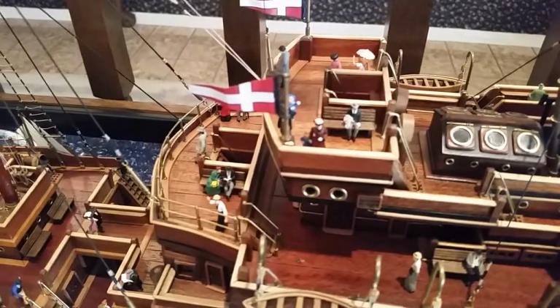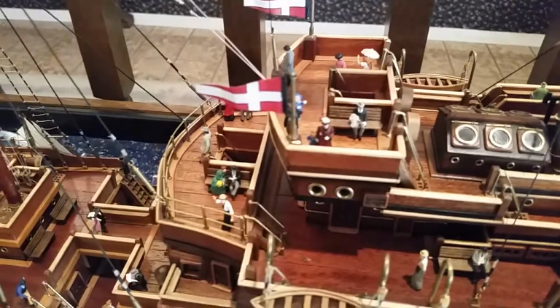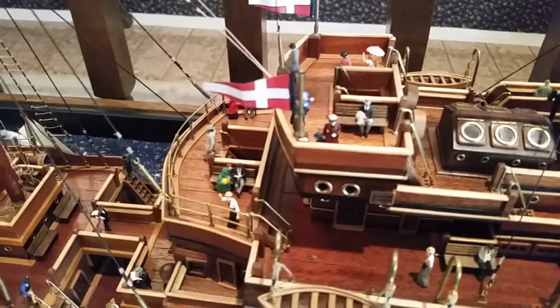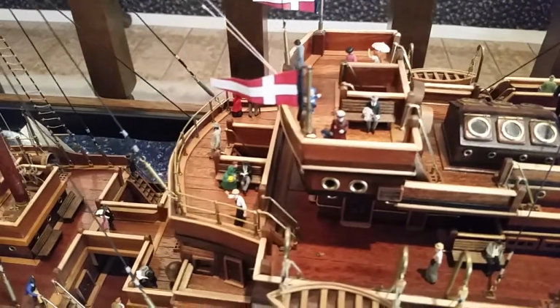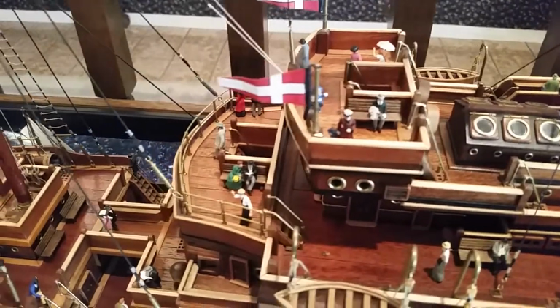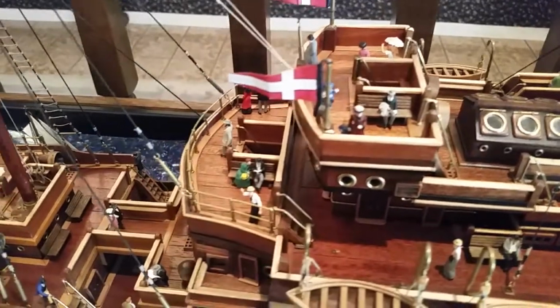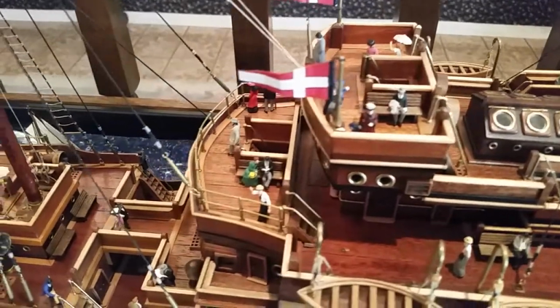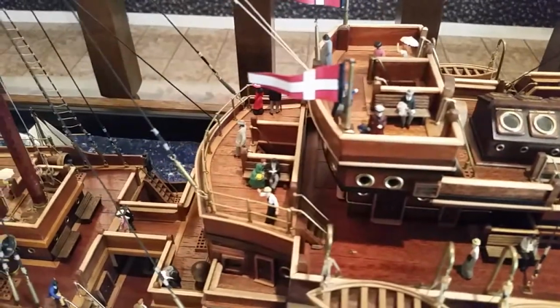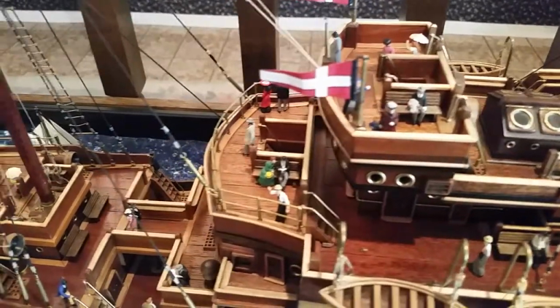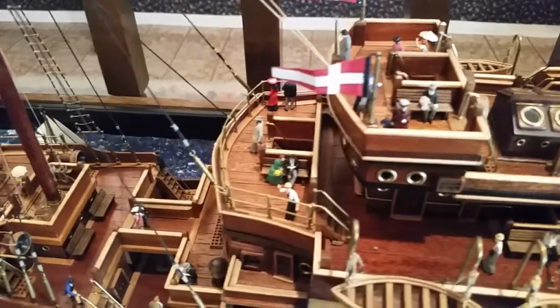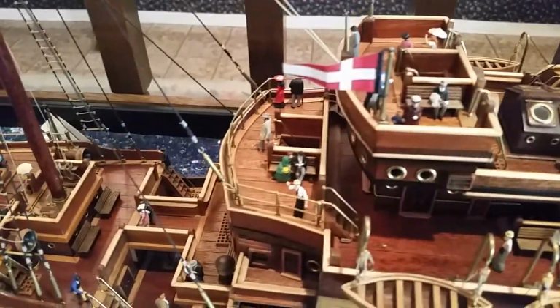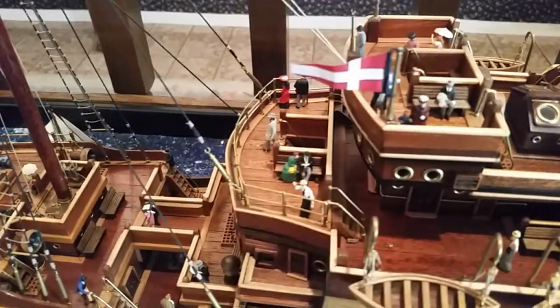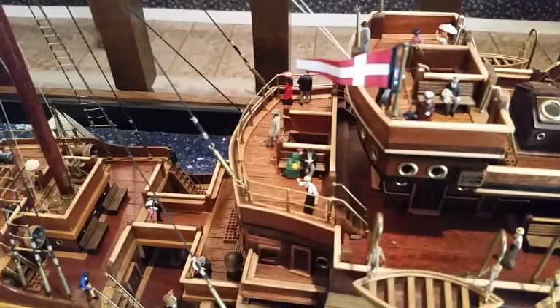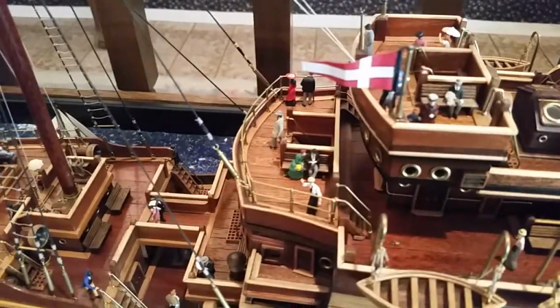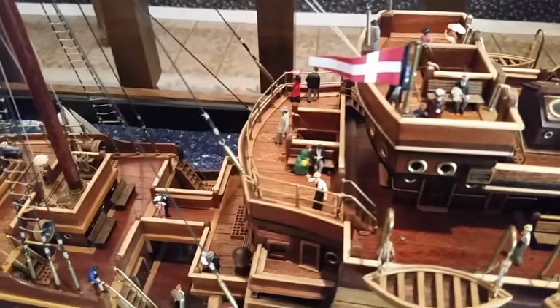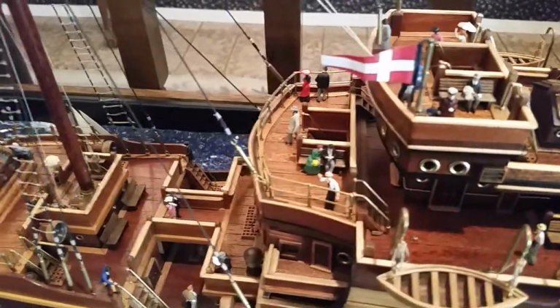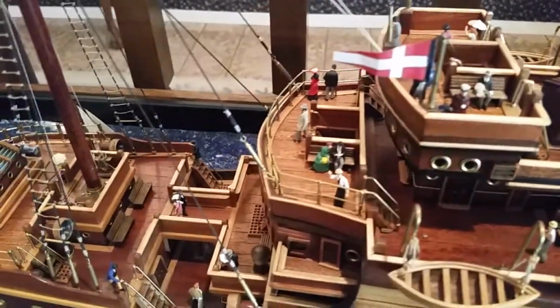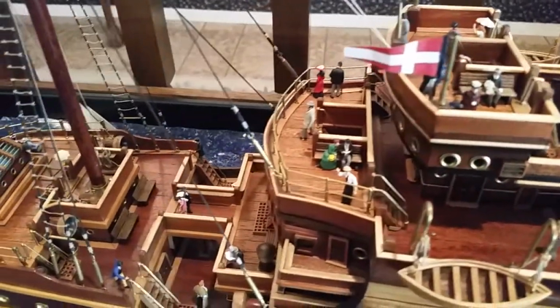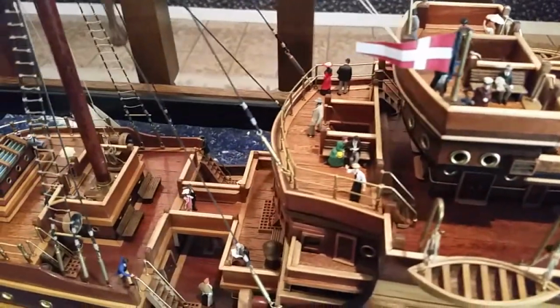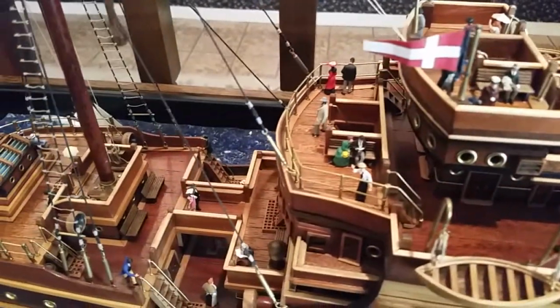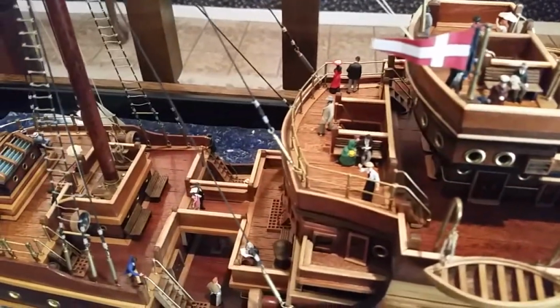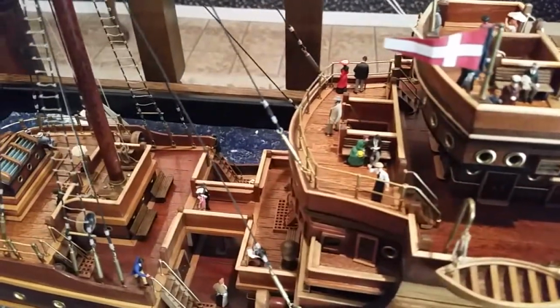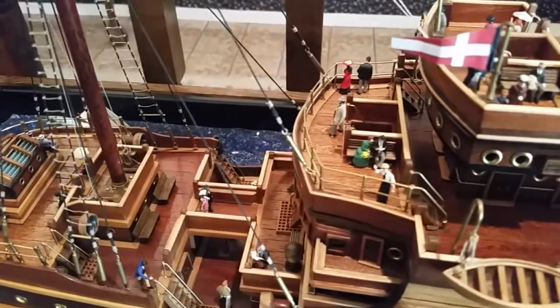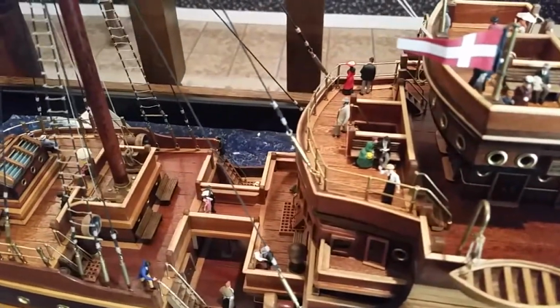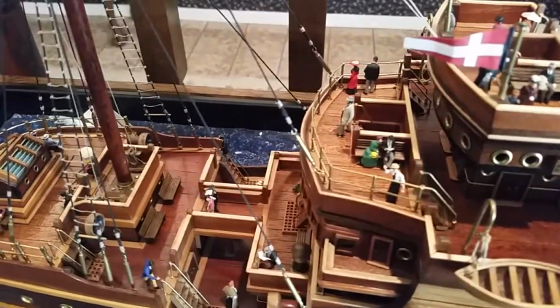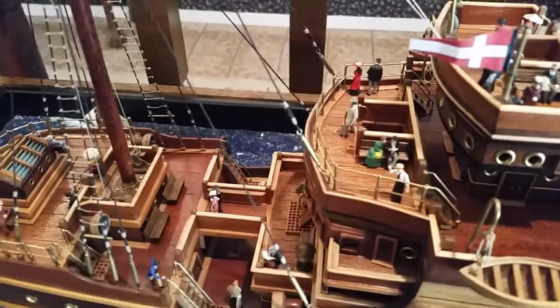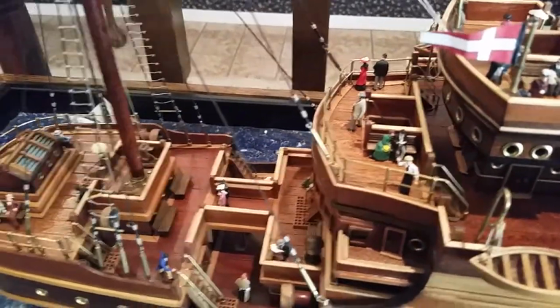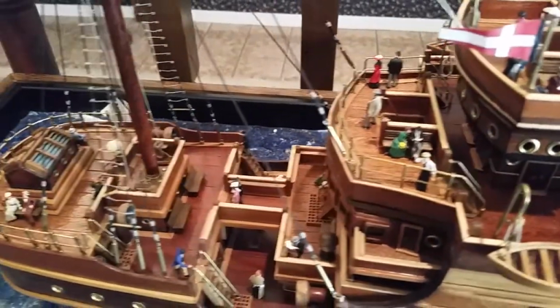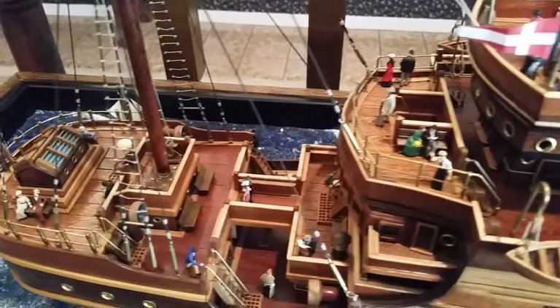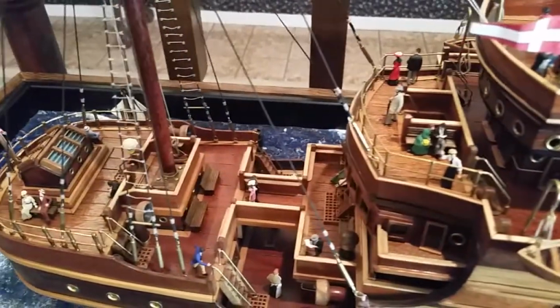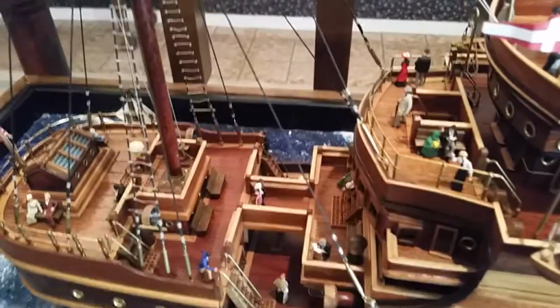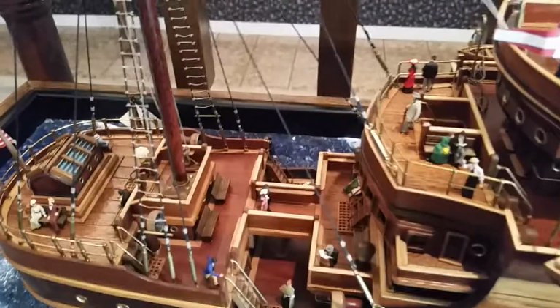There's a bunch of figurines from the 1900s to give it some life.